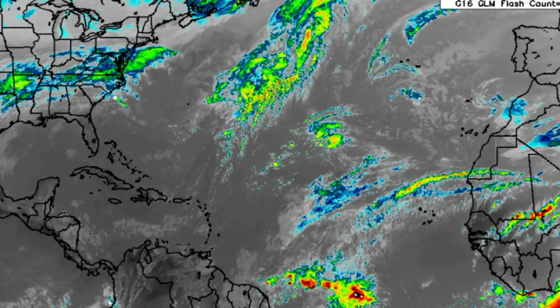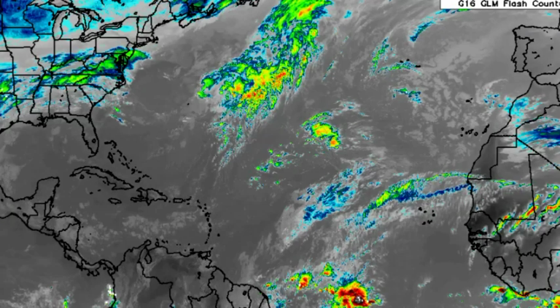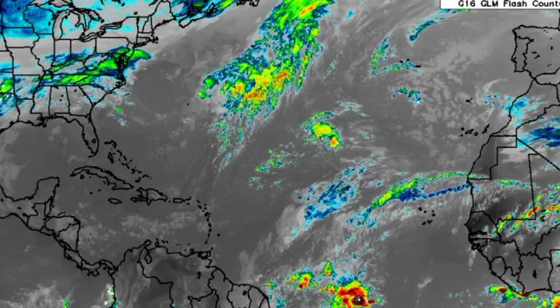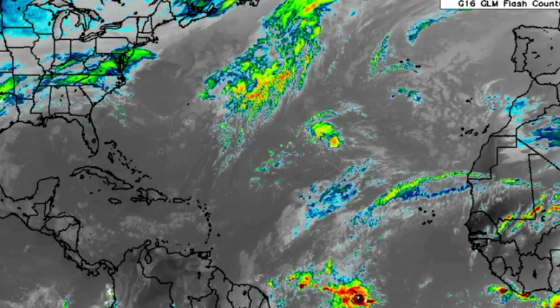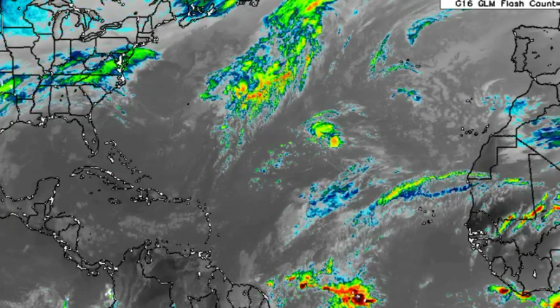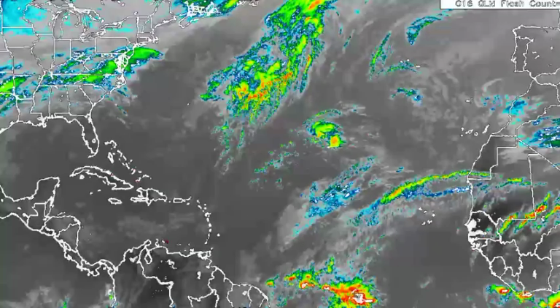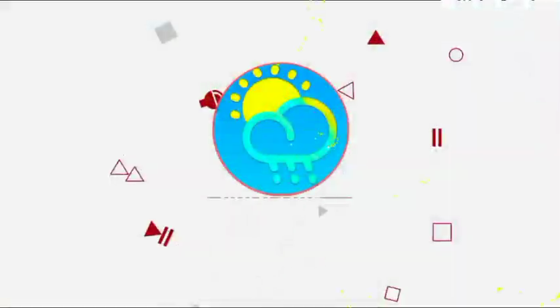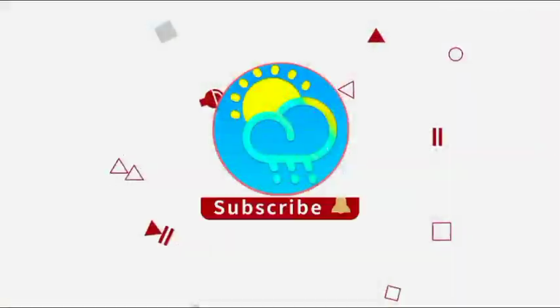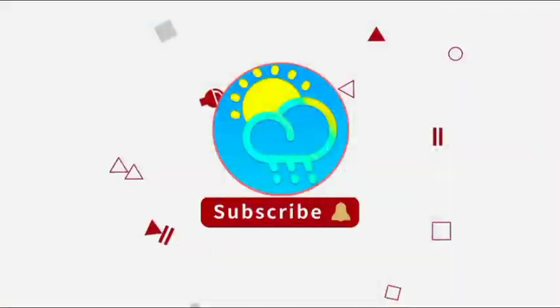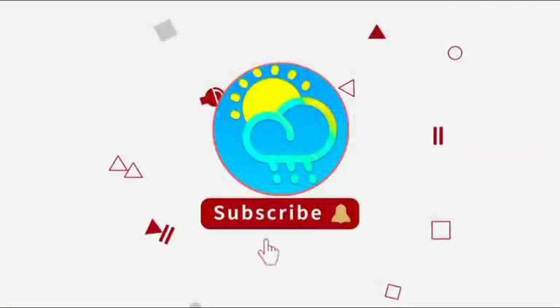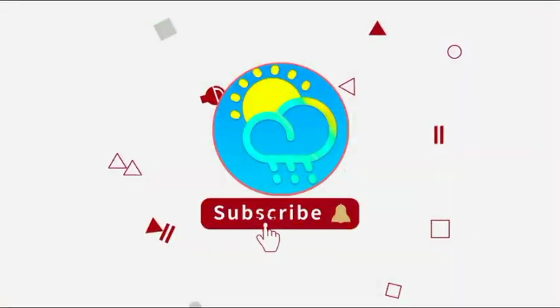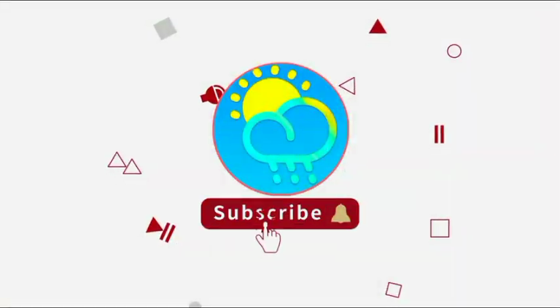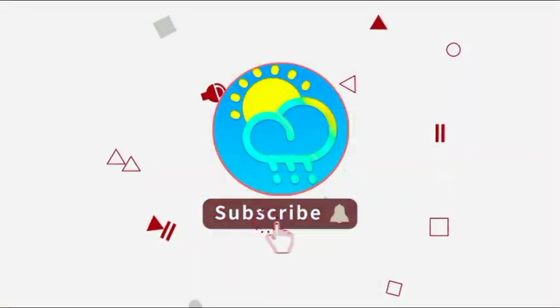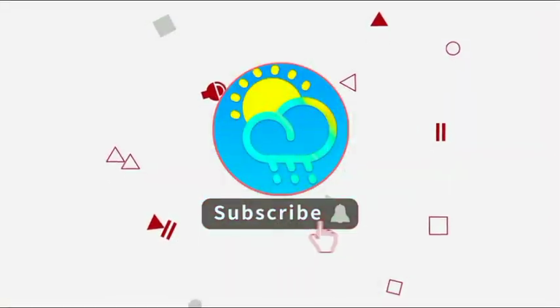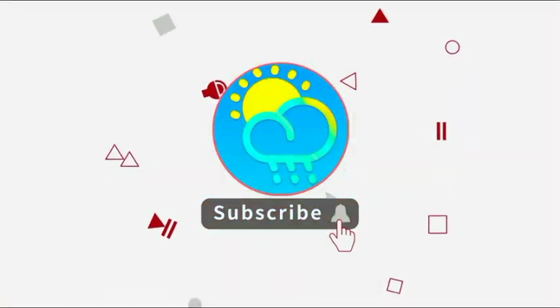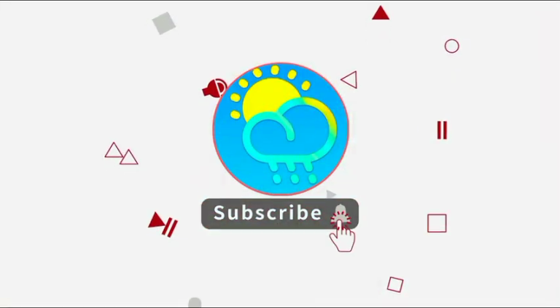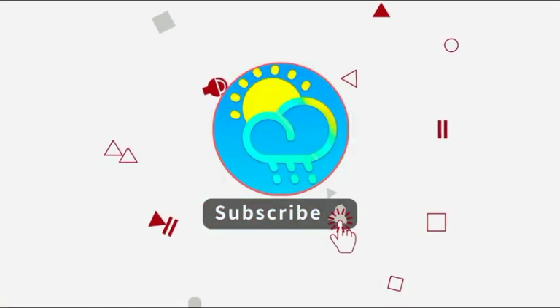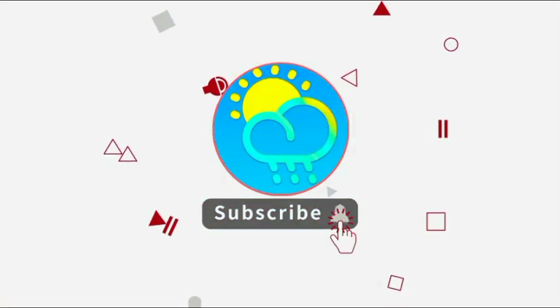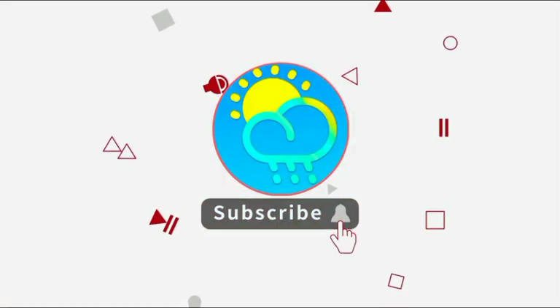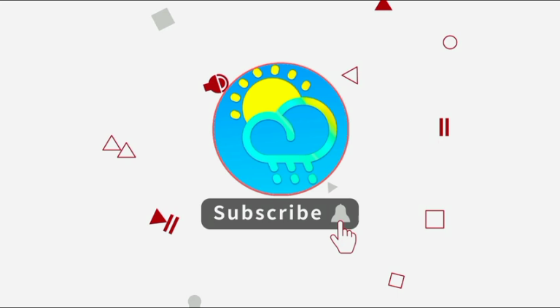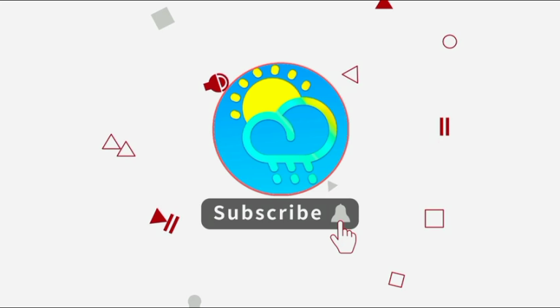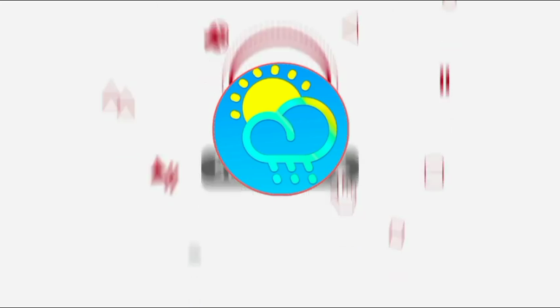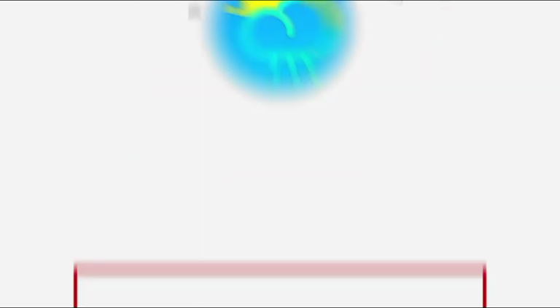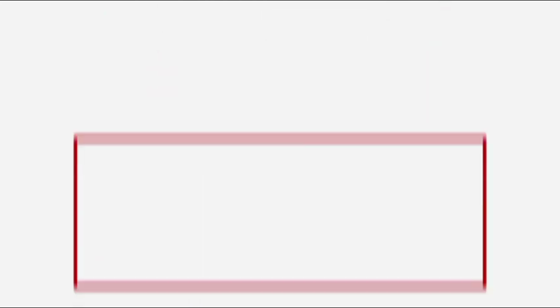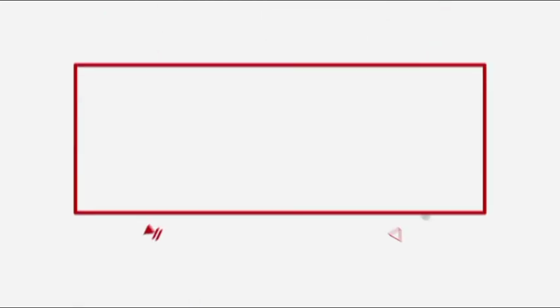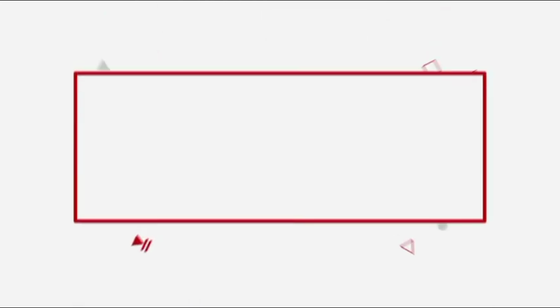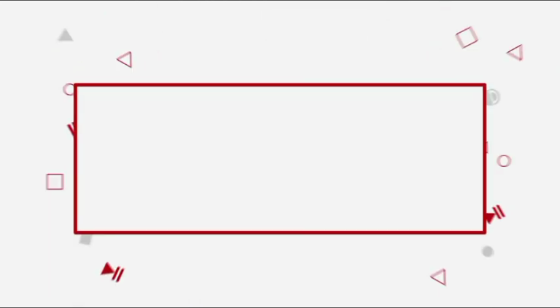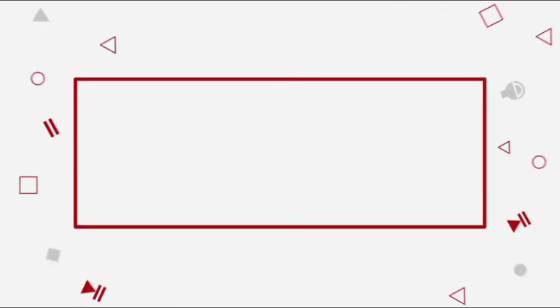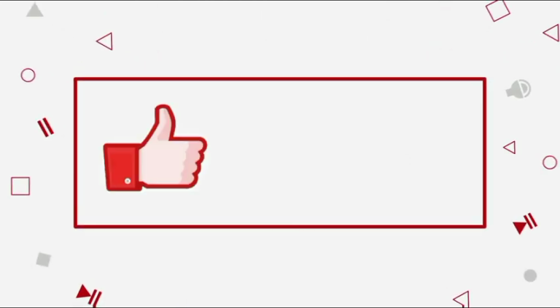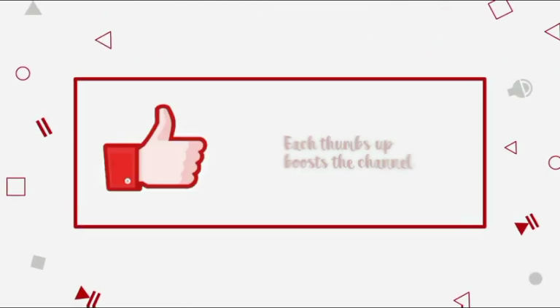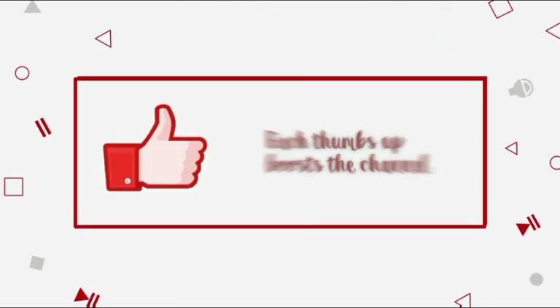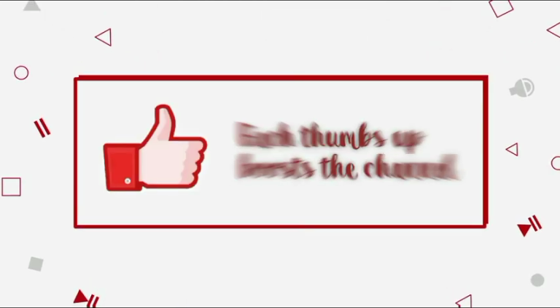Before I go into details, please do subscribe if you haven't done so already and tap the notification bell so that you never miss an important update.